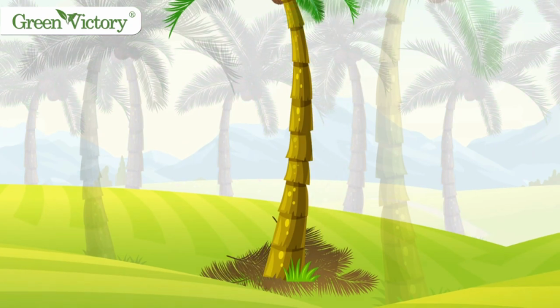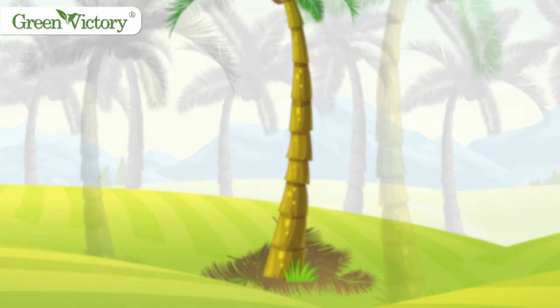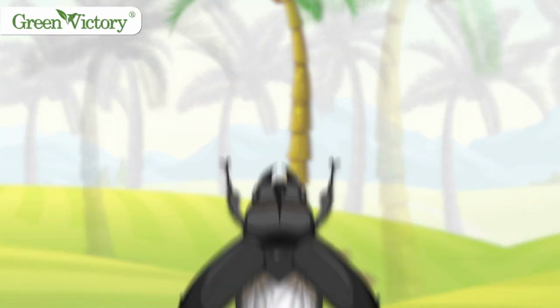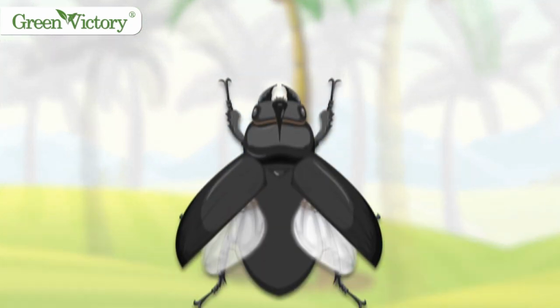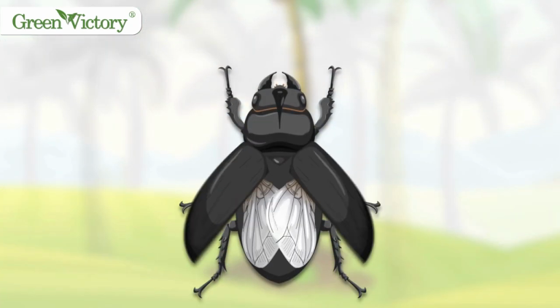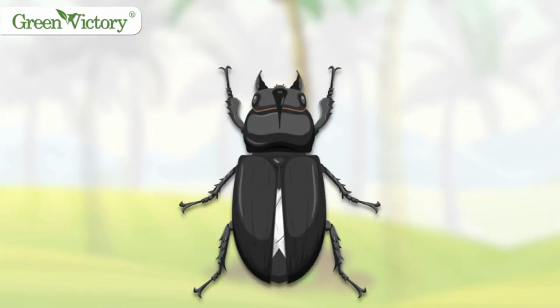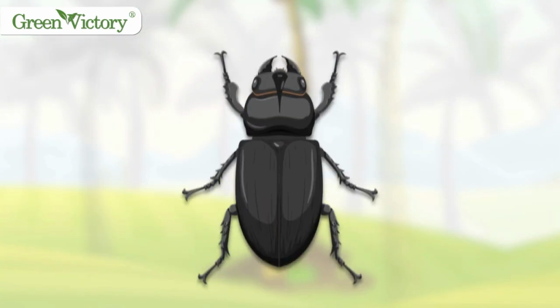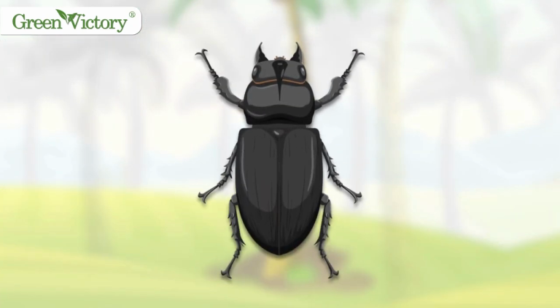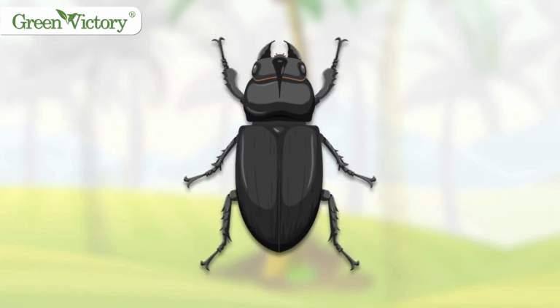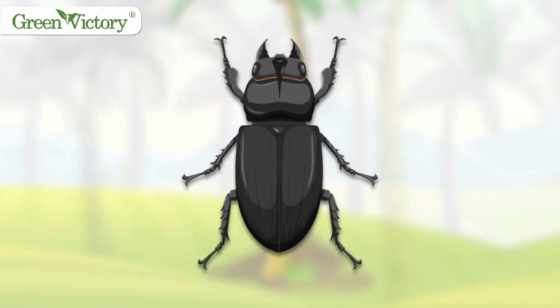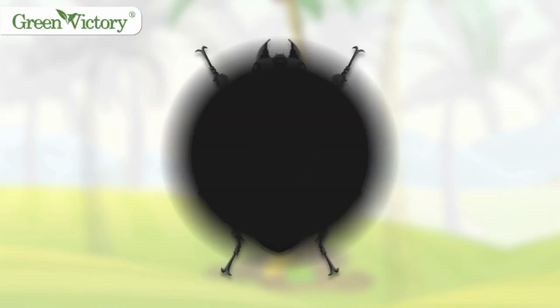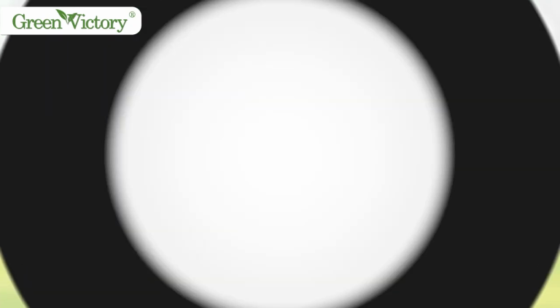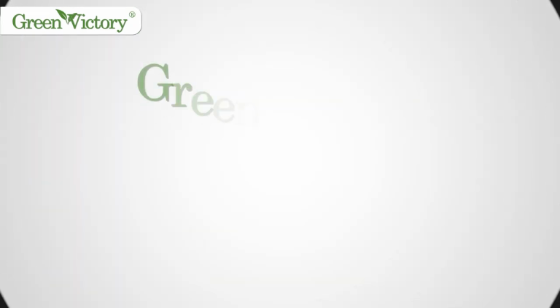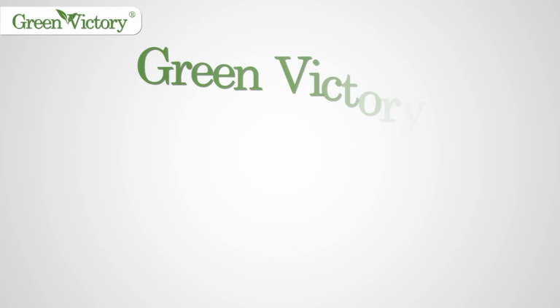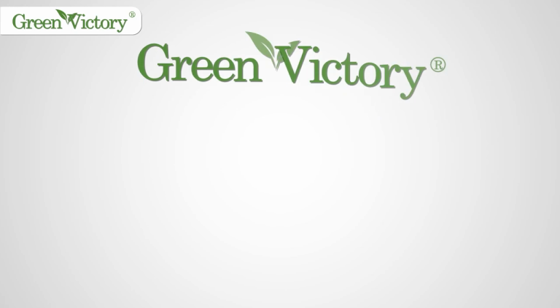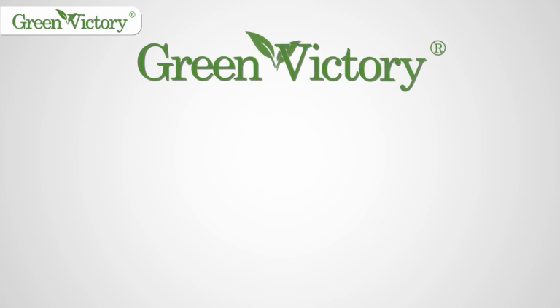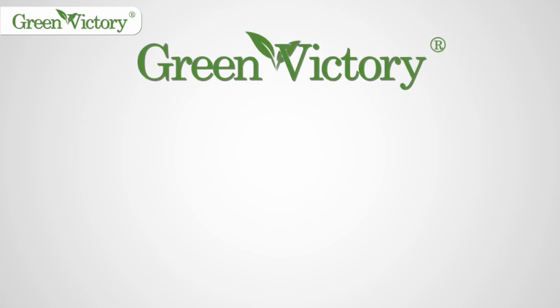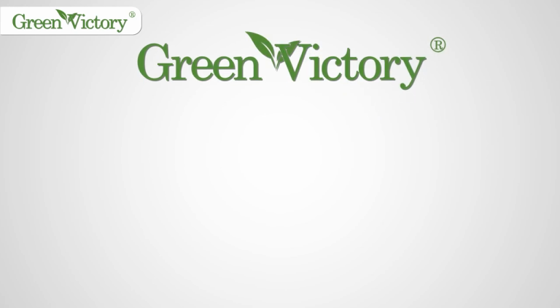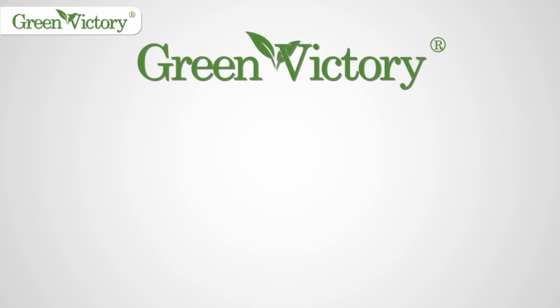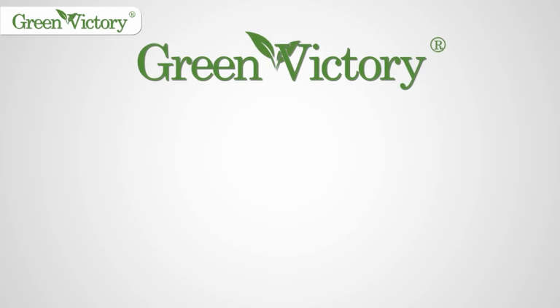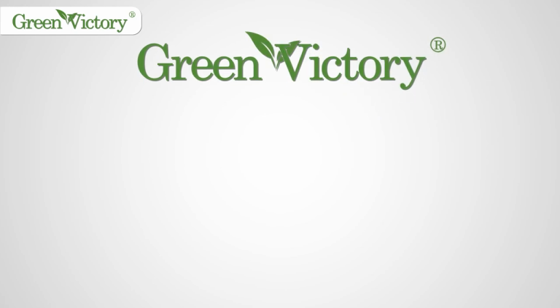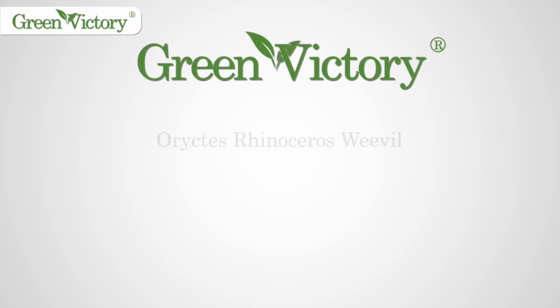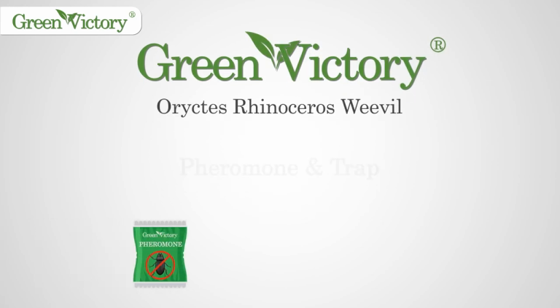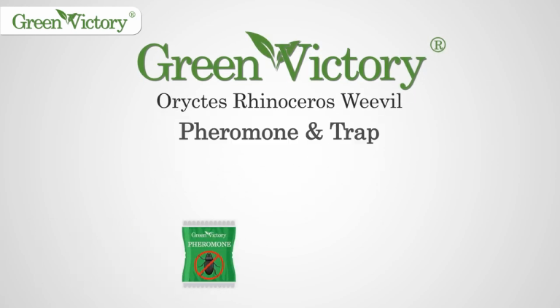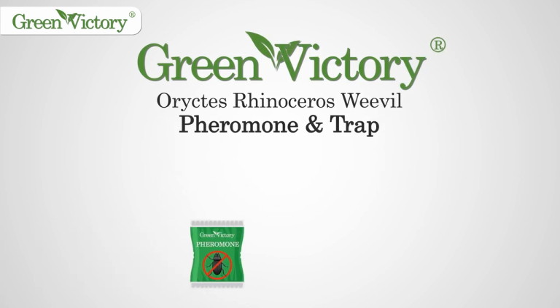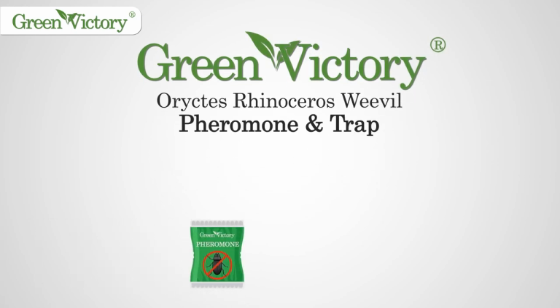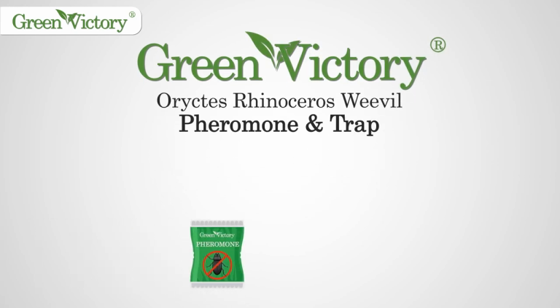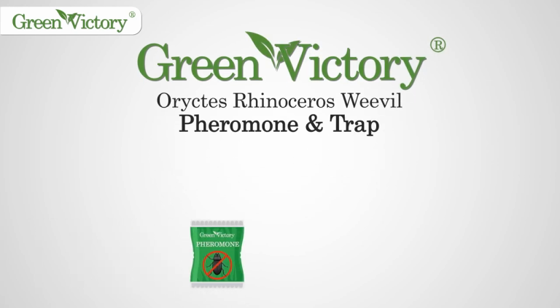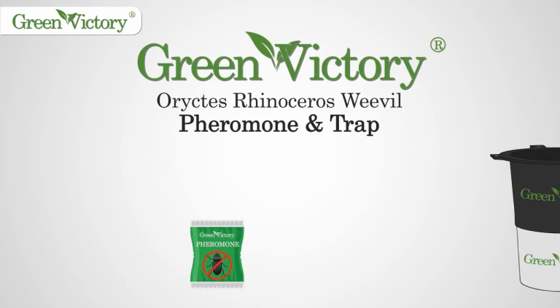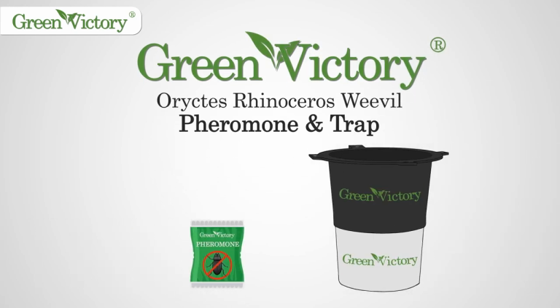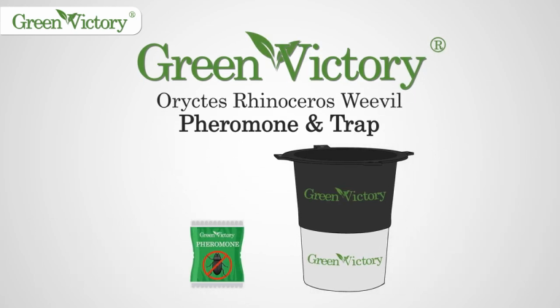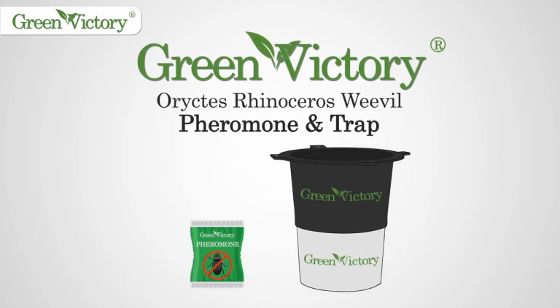With the very best knowledge of the weevil, we at Green Victory designed and manufactured a rhinoceros weevil pheromone trap.